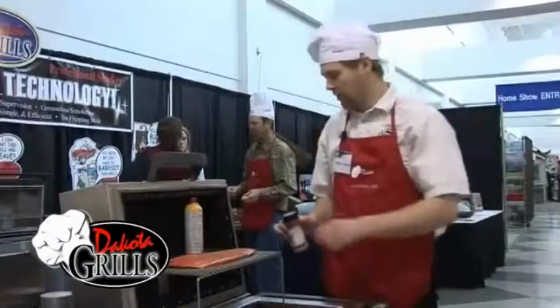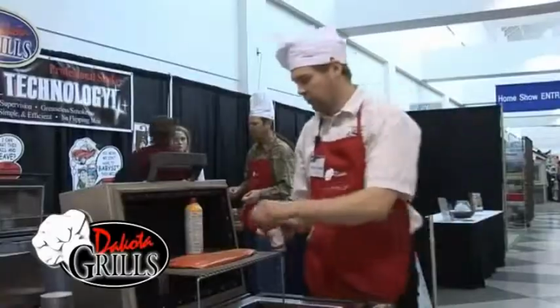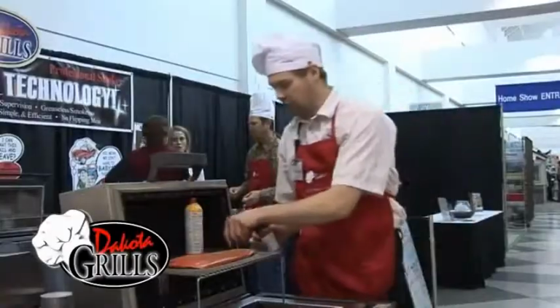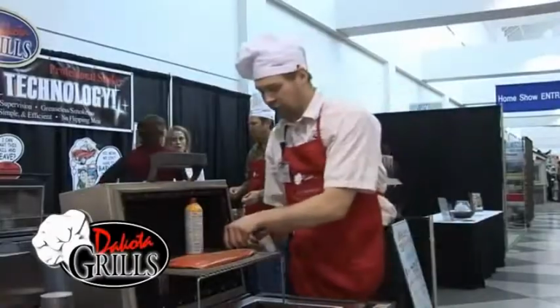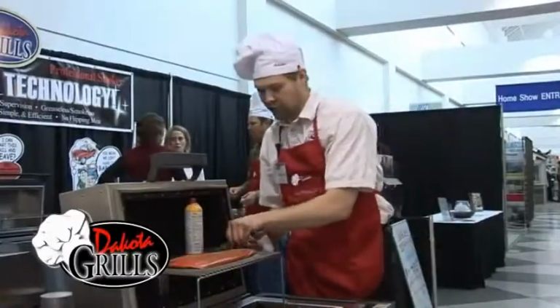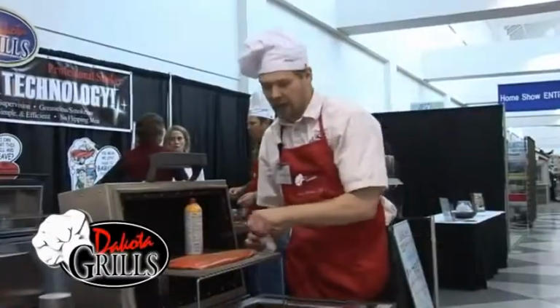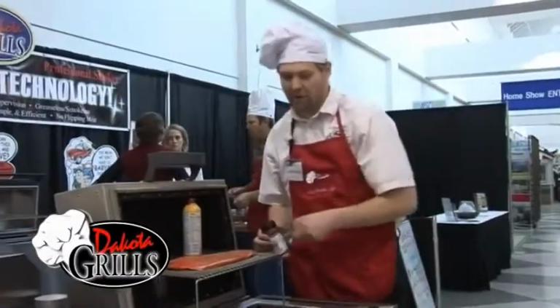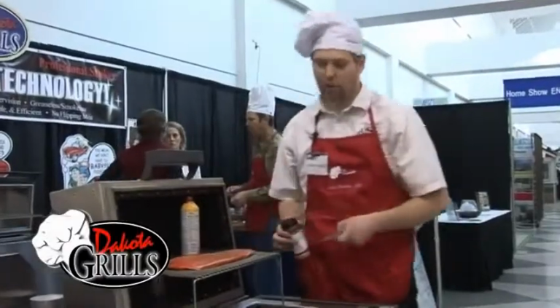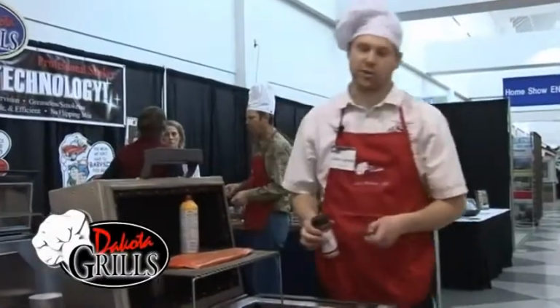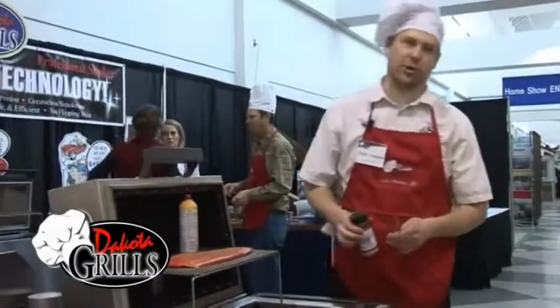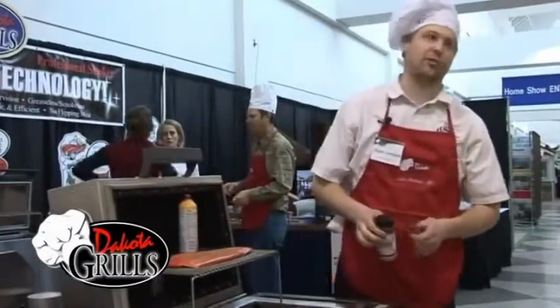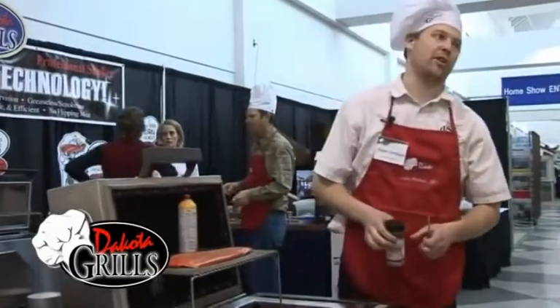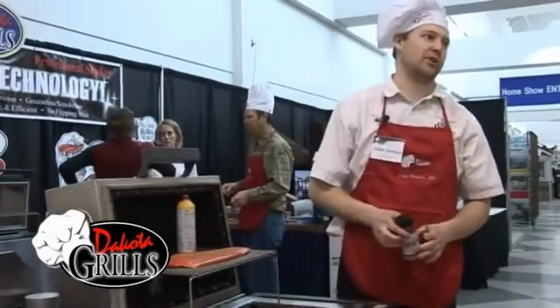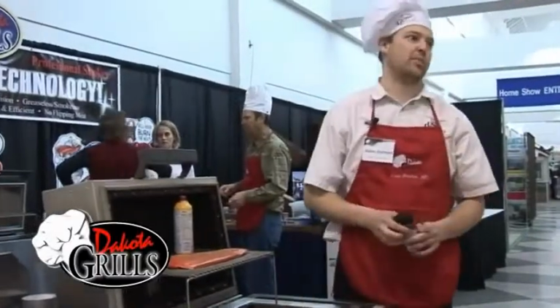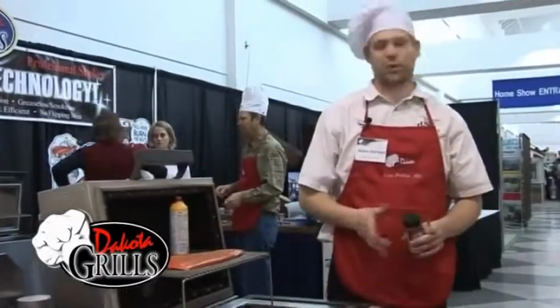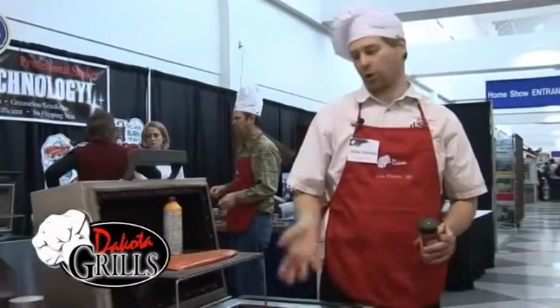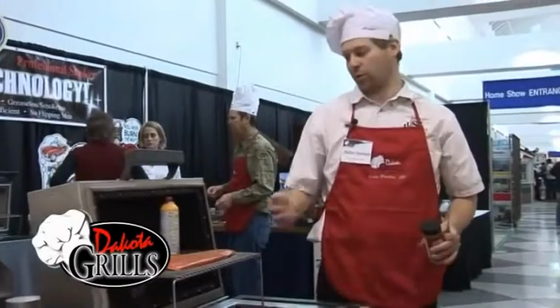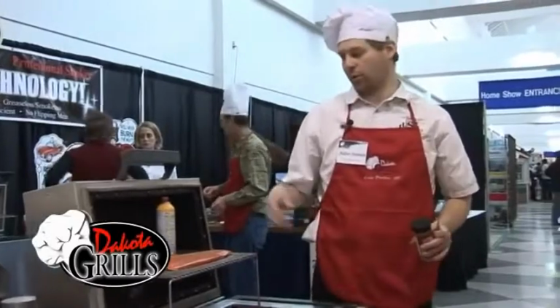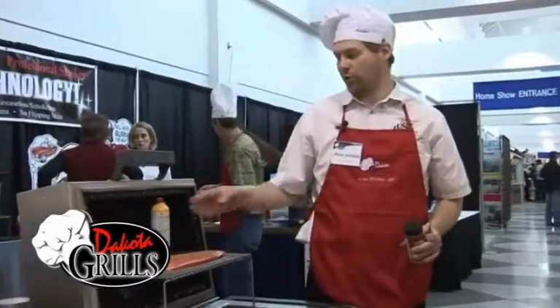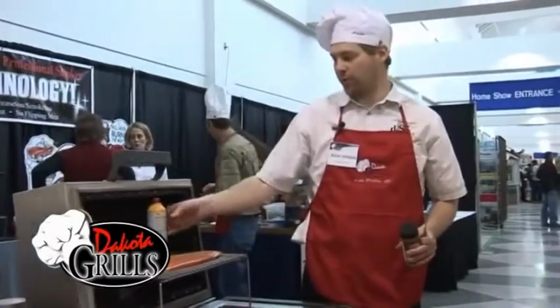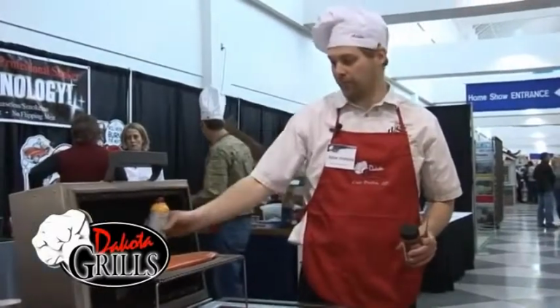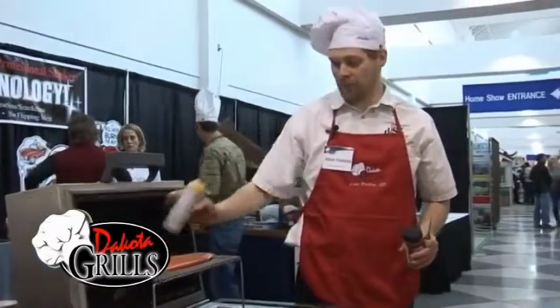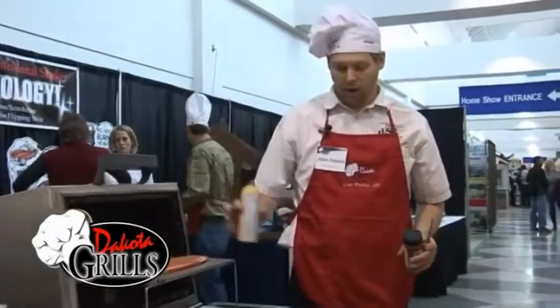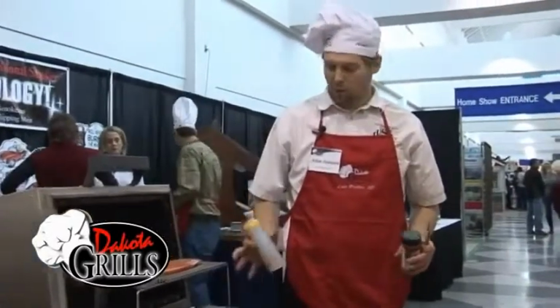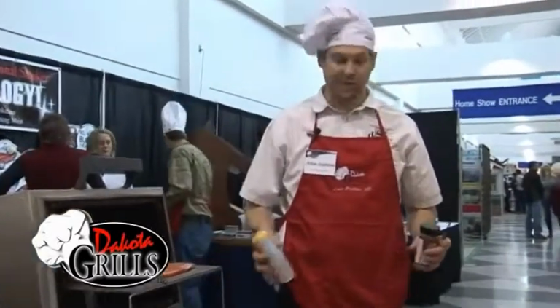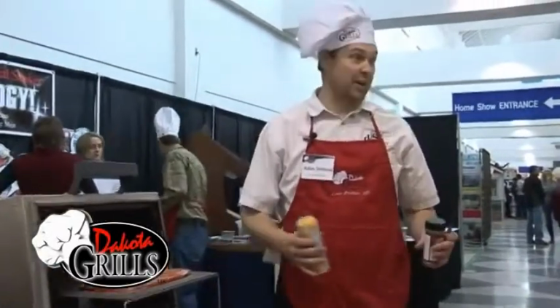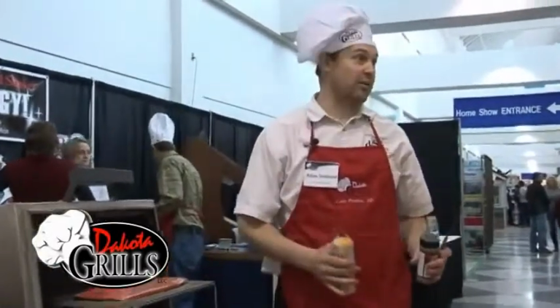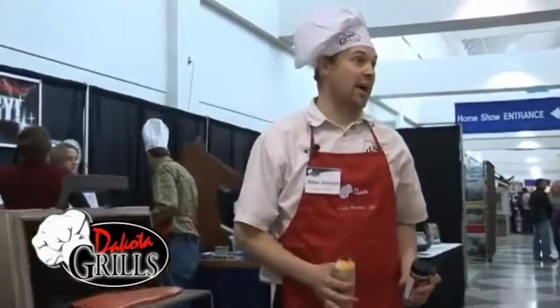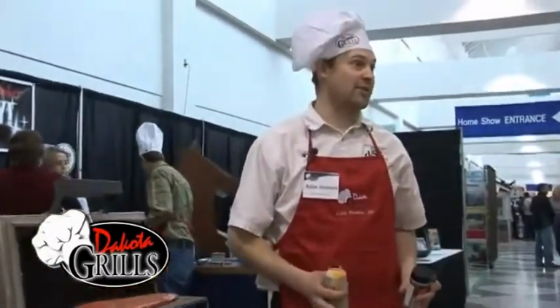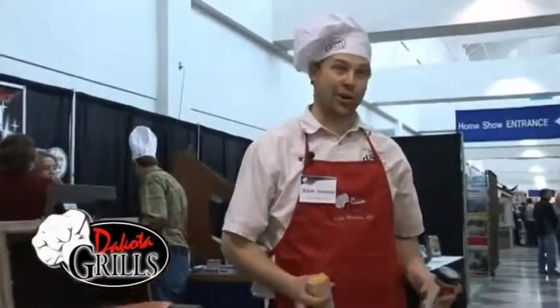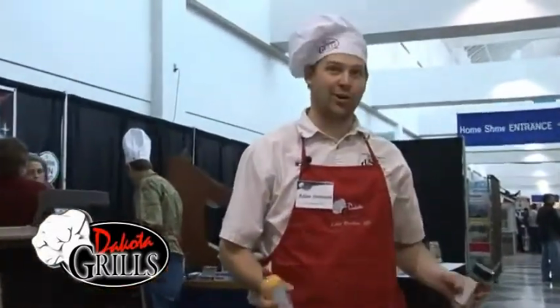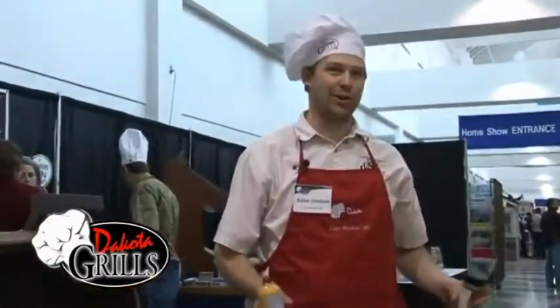This will take a half hour start to finish, starting with the cold grill. Well, let's take it outside and start it cooking.